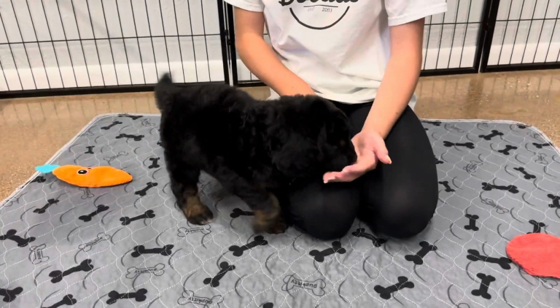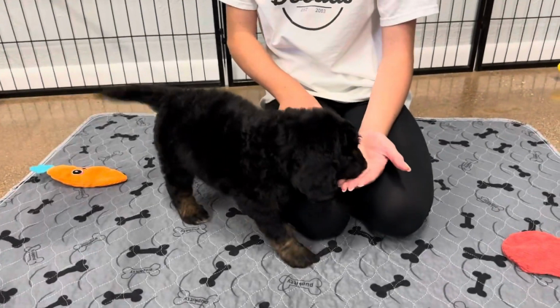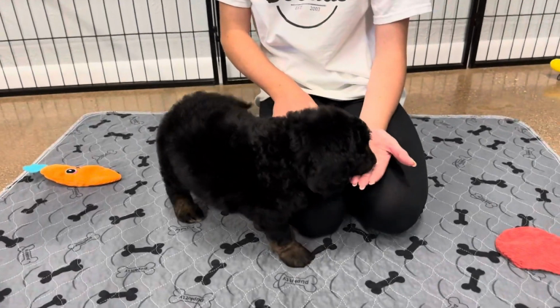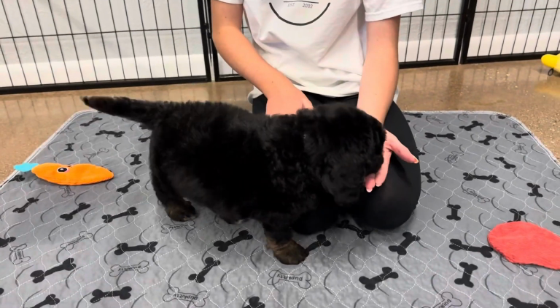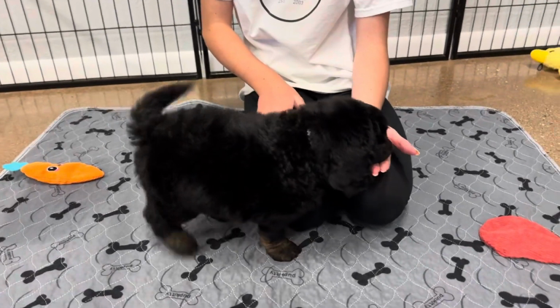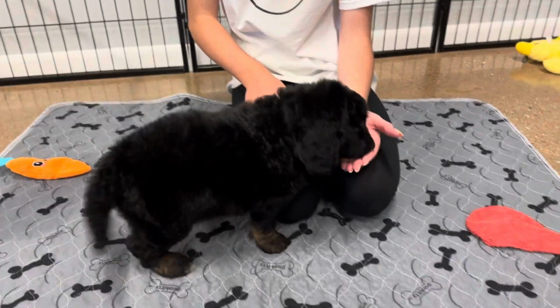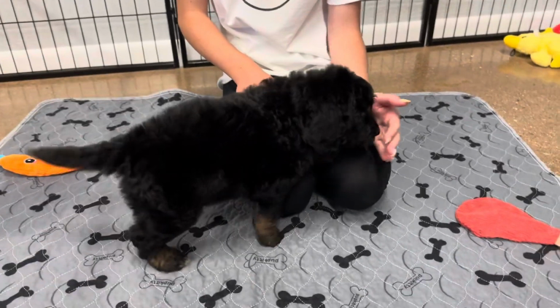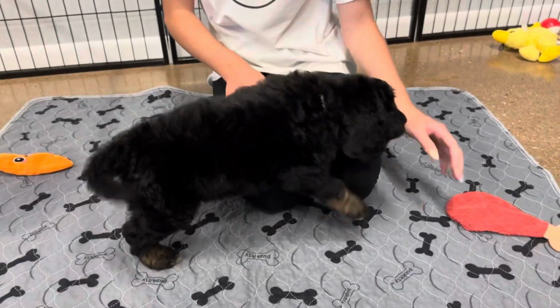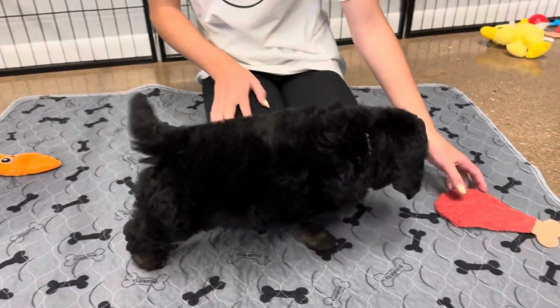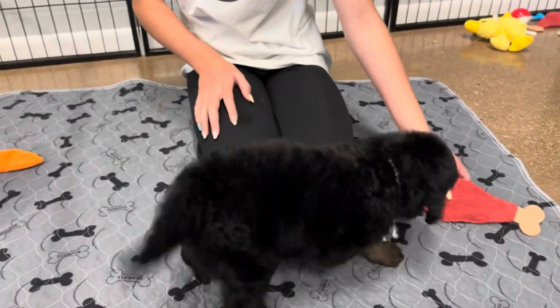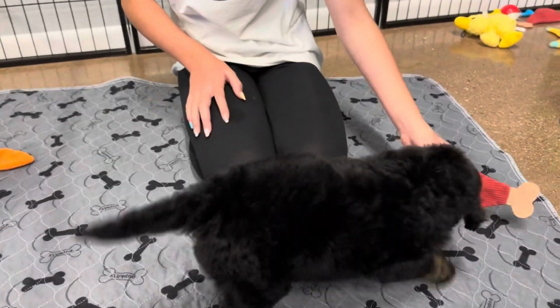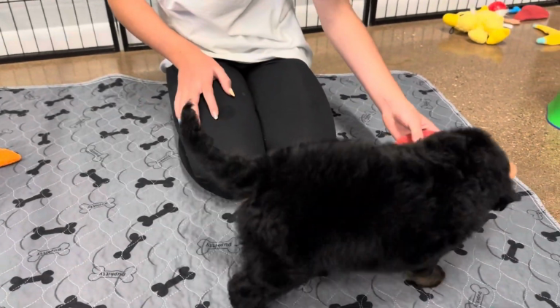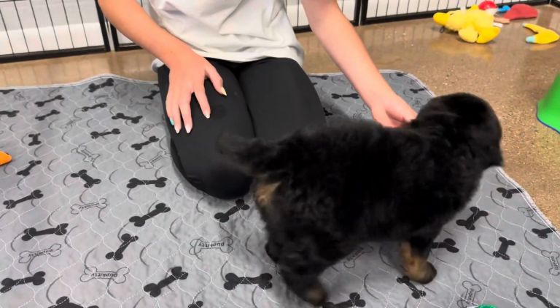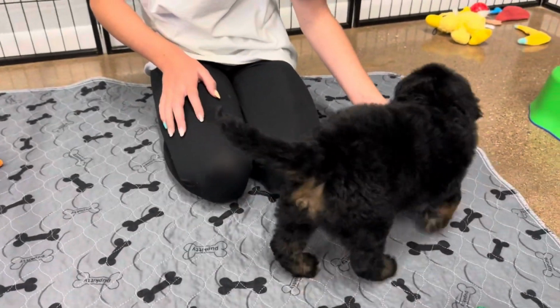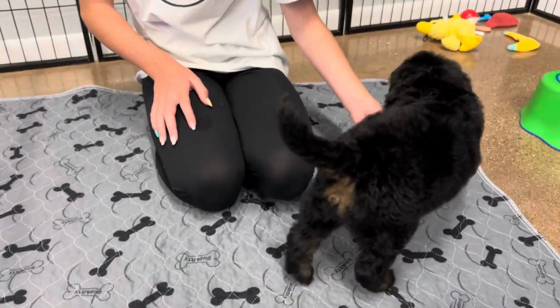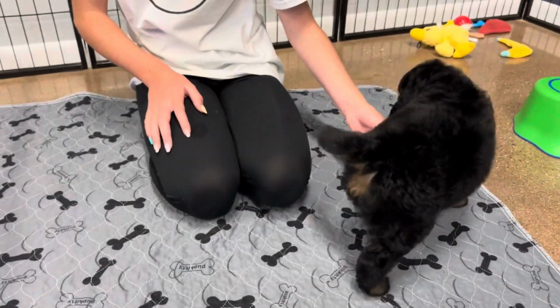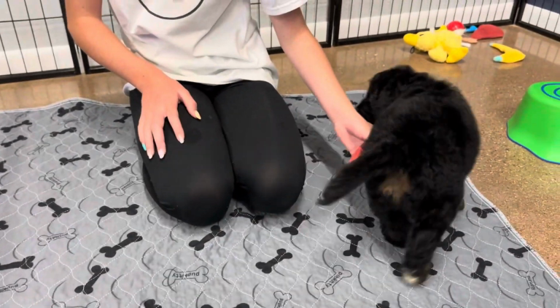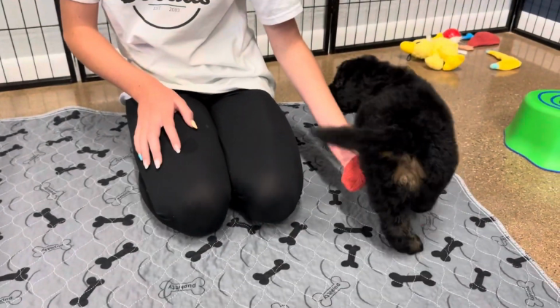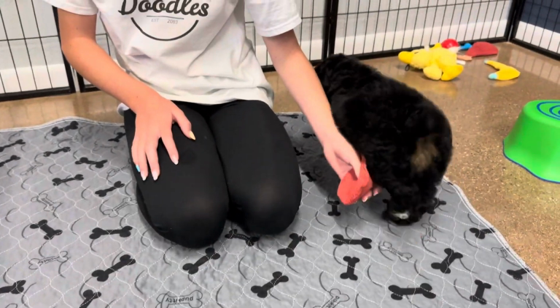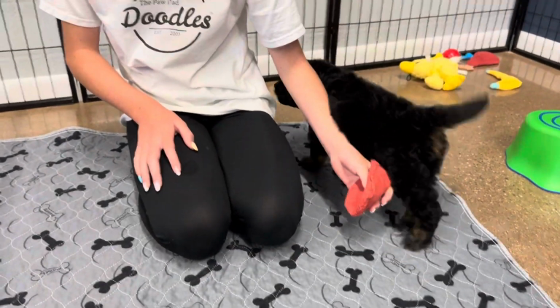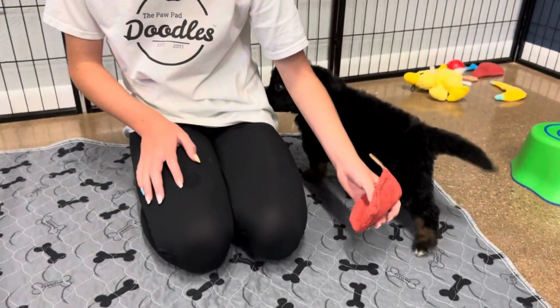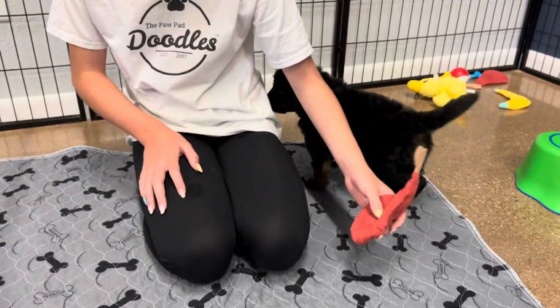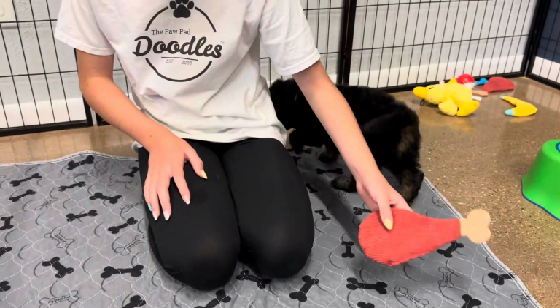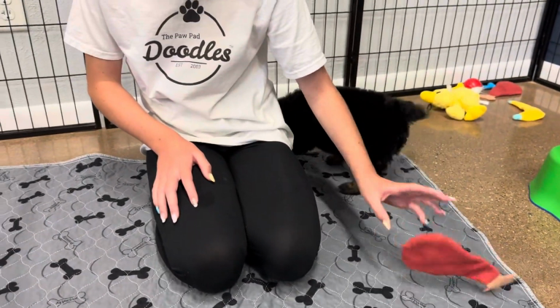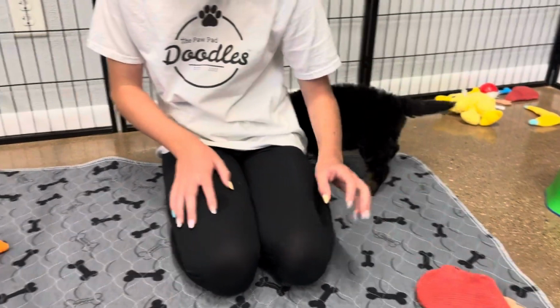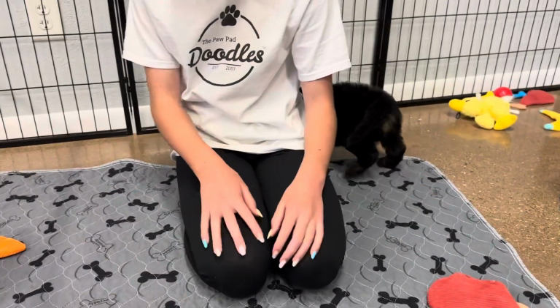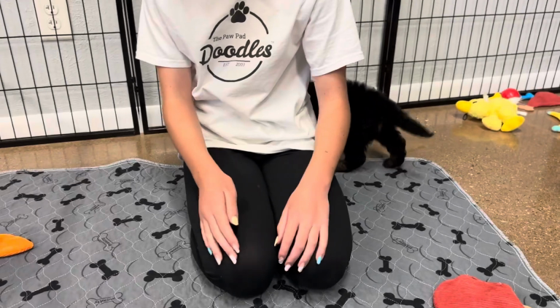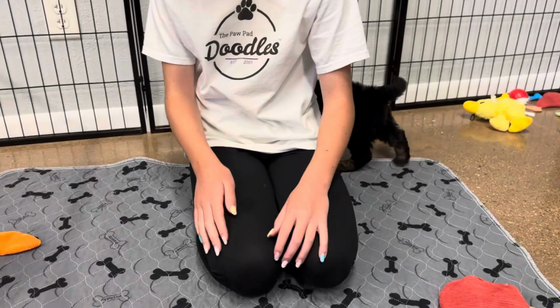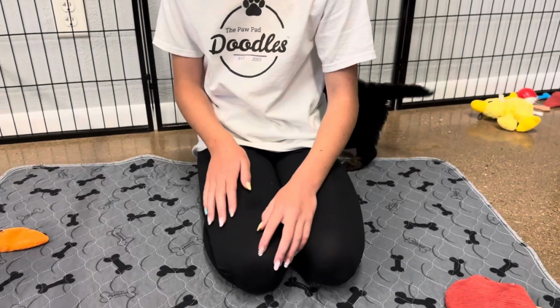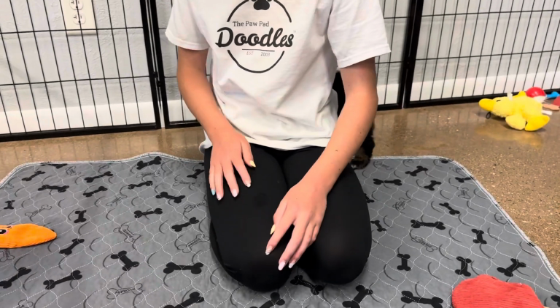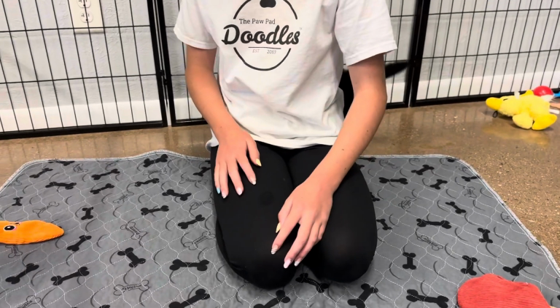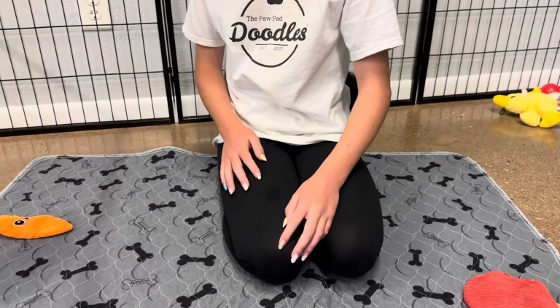She's not expected to shed at all because she is an F1B, which means that she is 75% poodle.